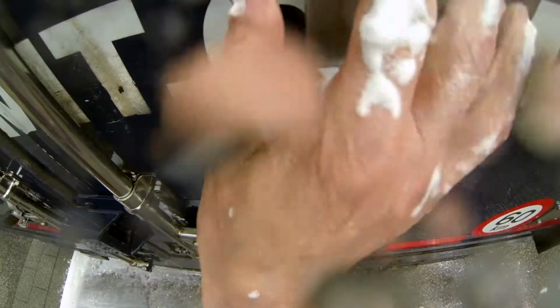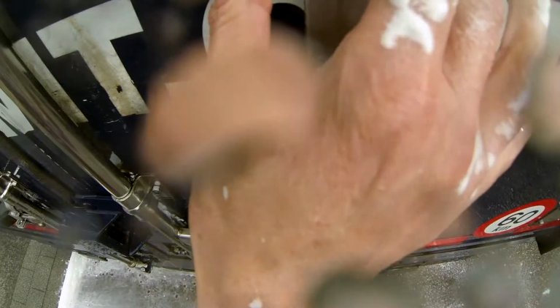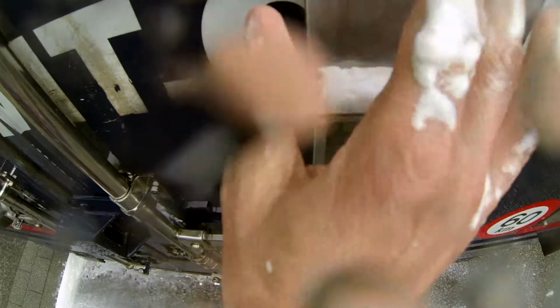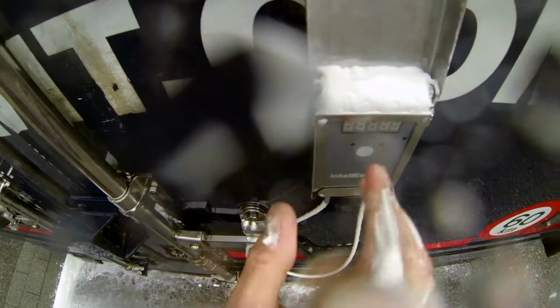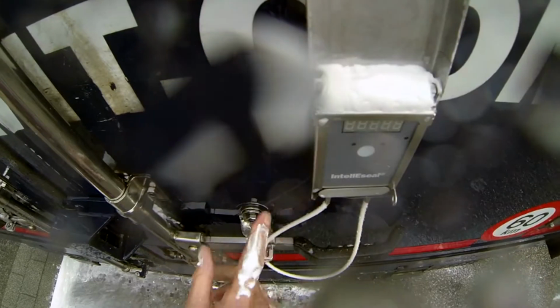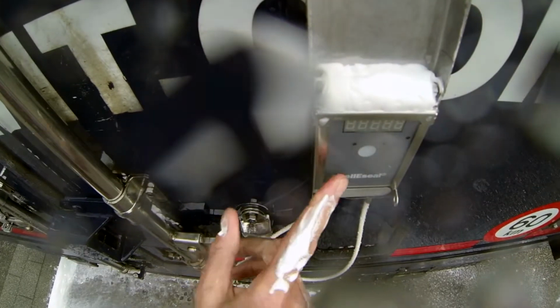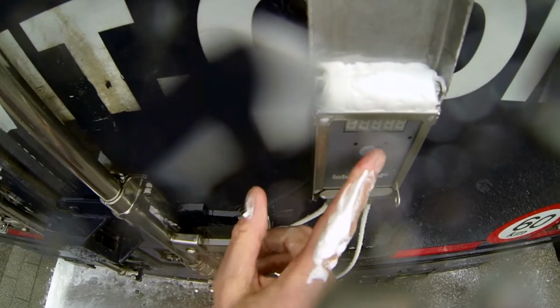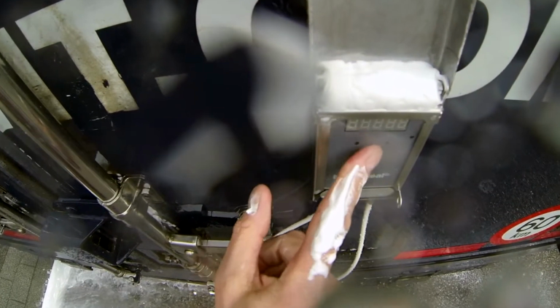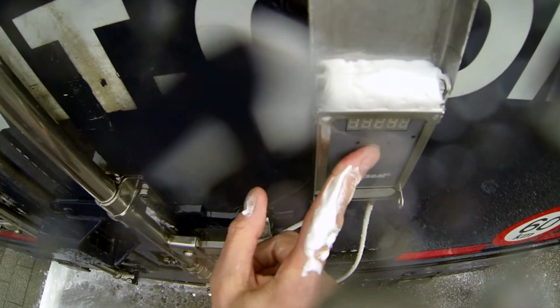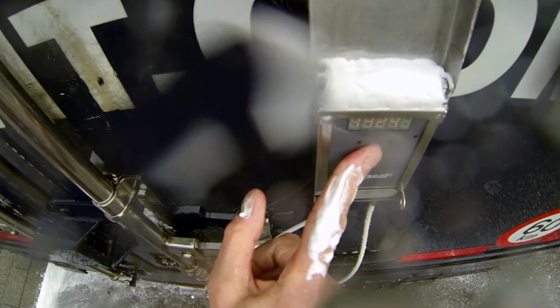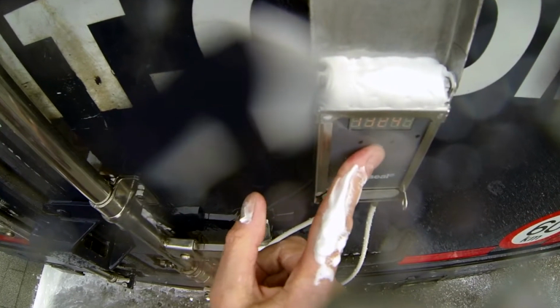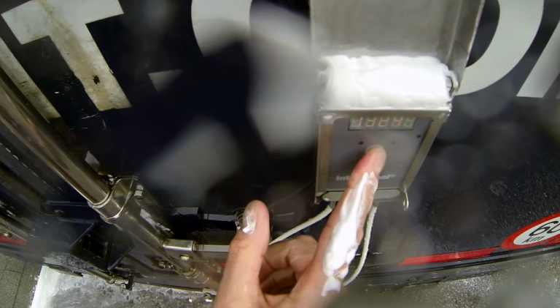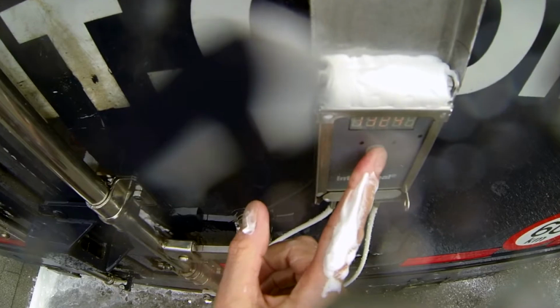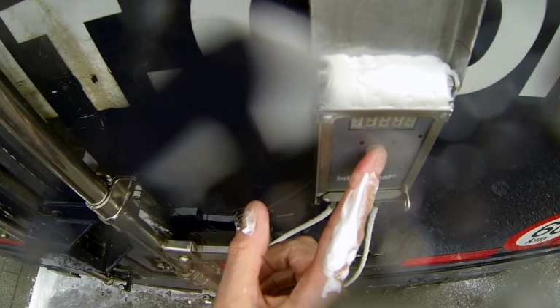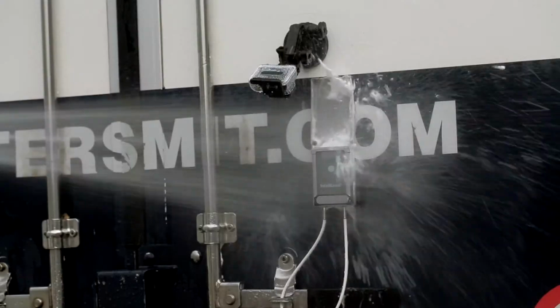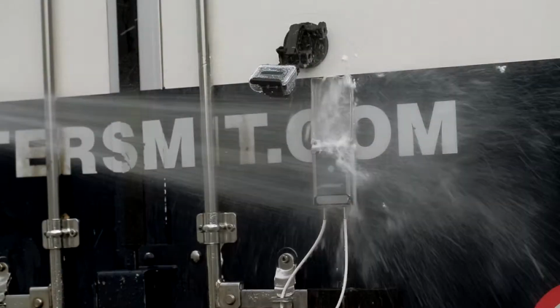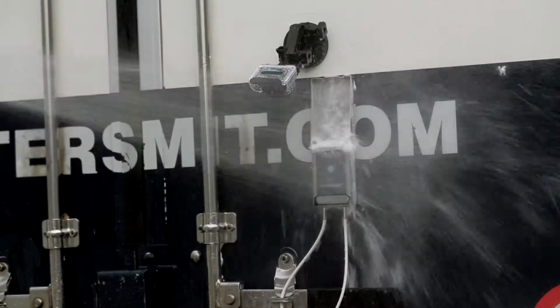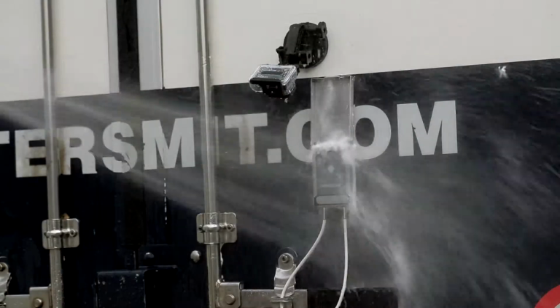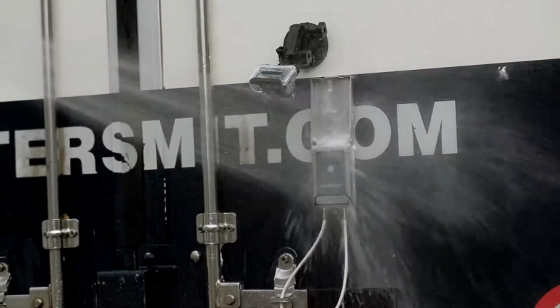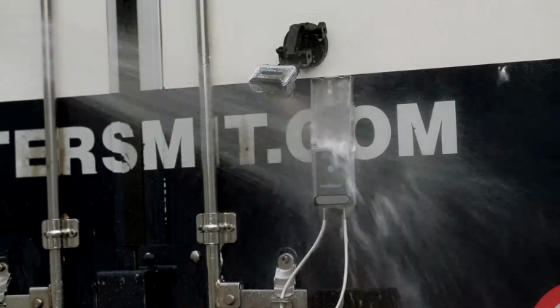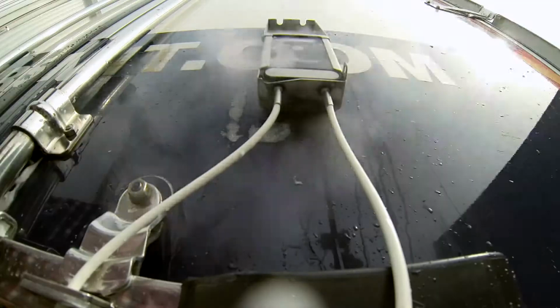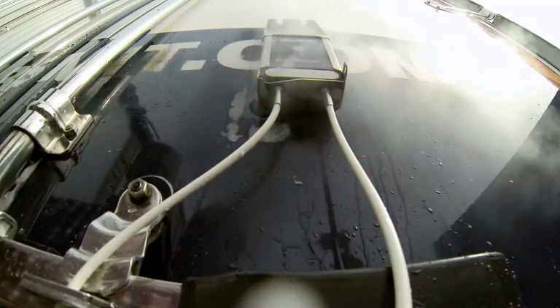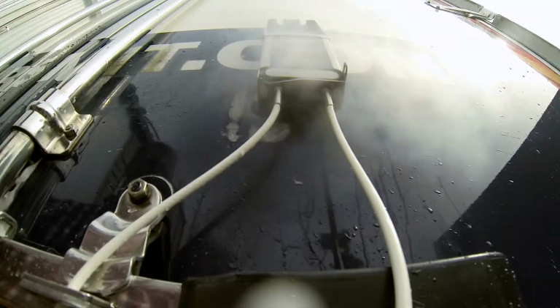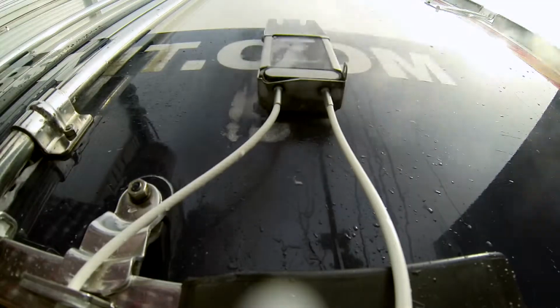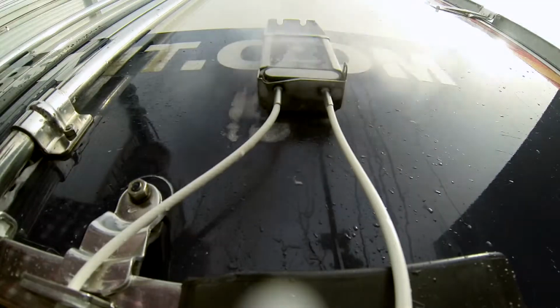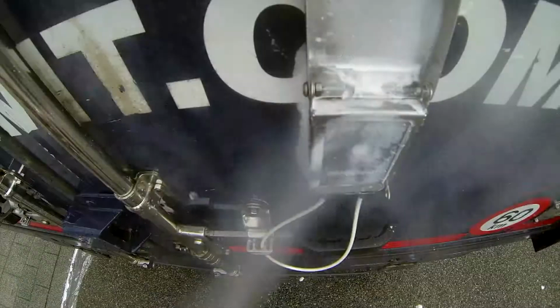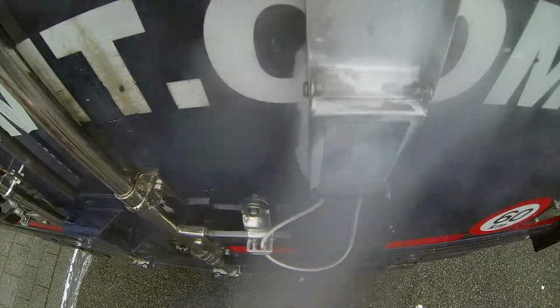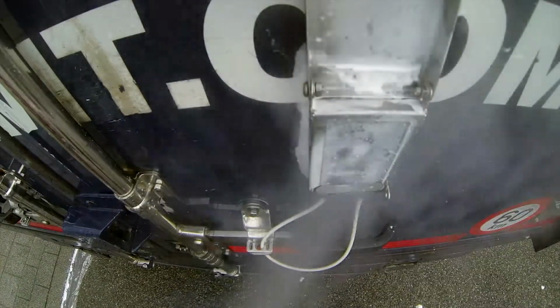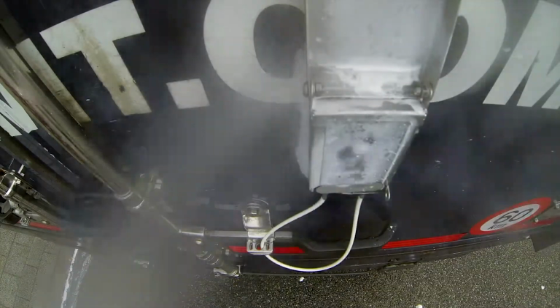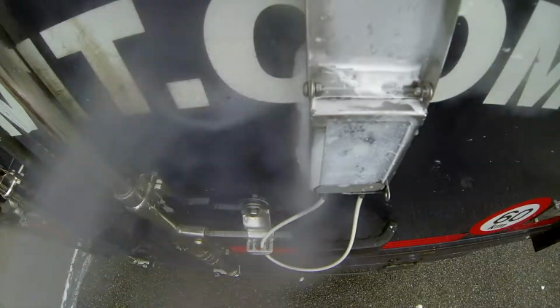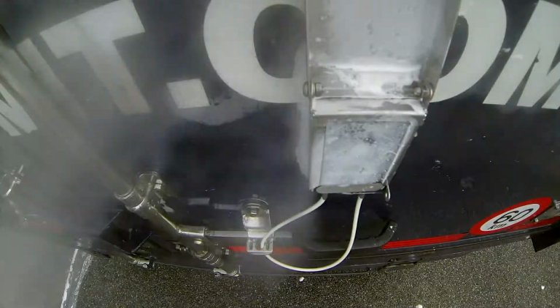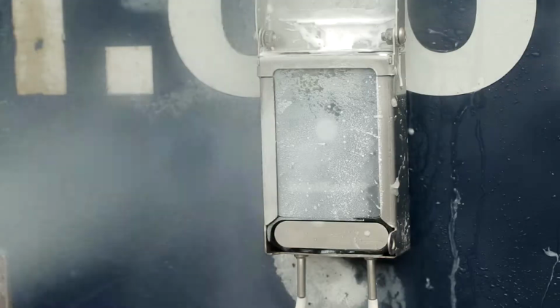Specifically designed for harsh environments, the IntelliSeal-T withstands water, dirt and salt in the most extreme temperature ranges.